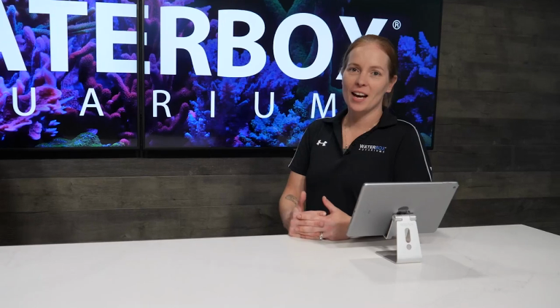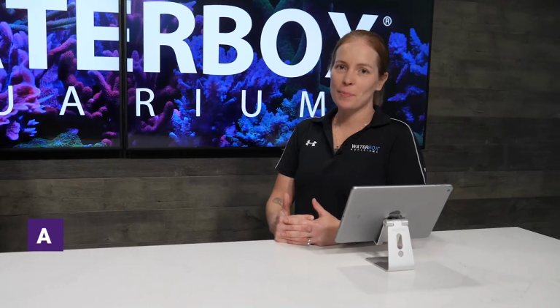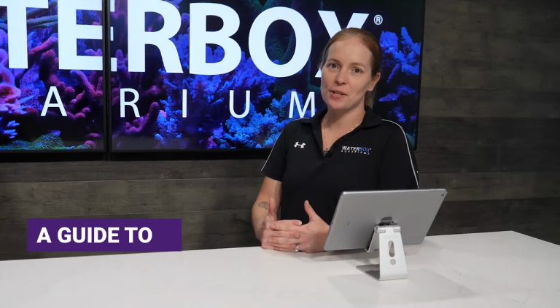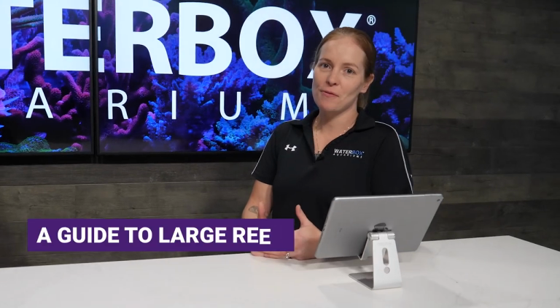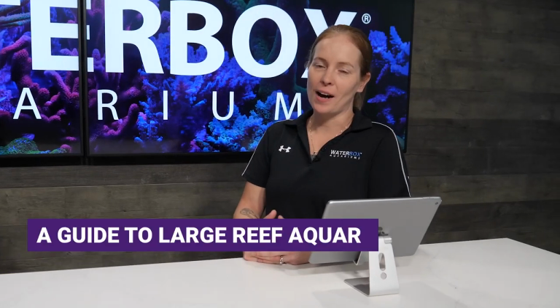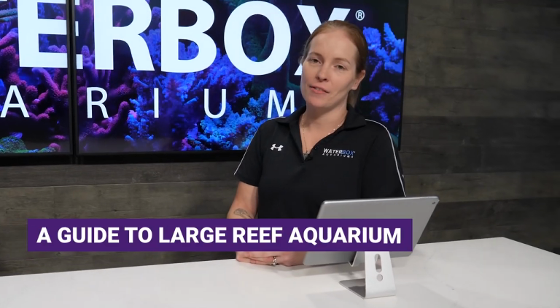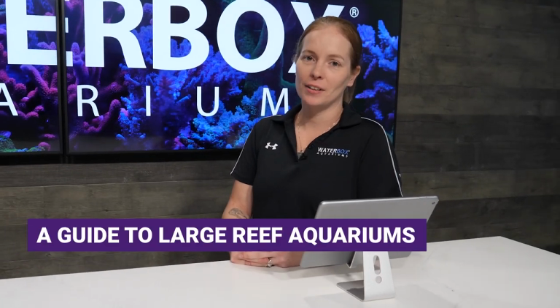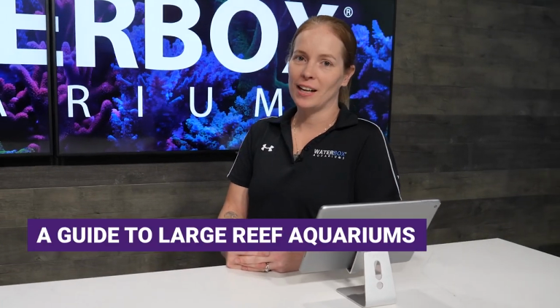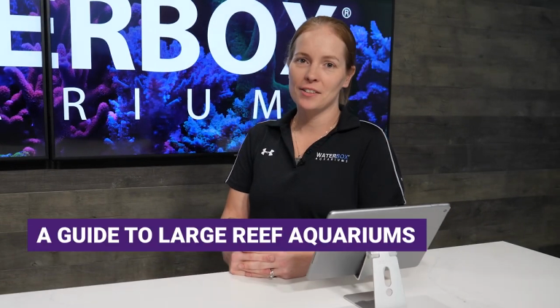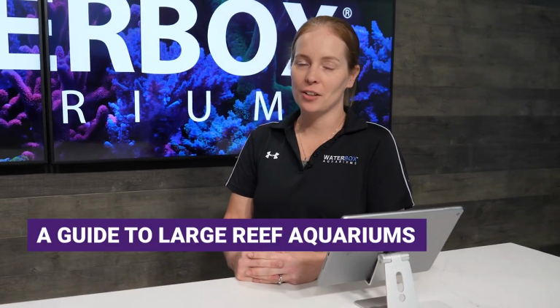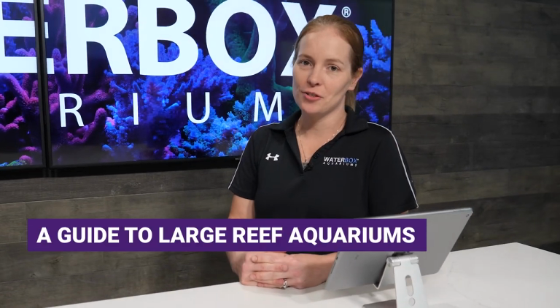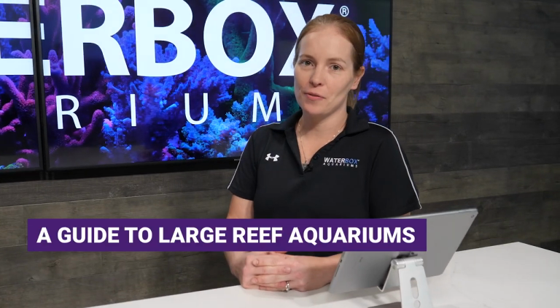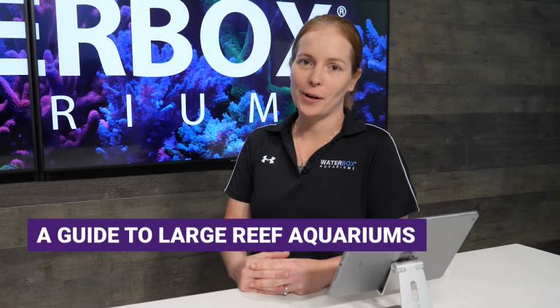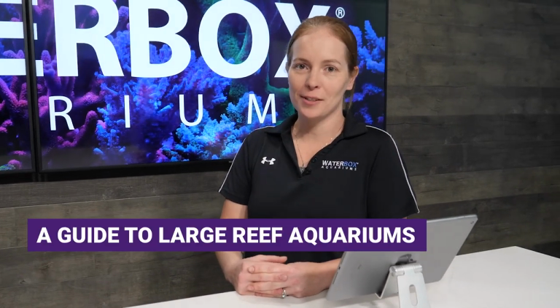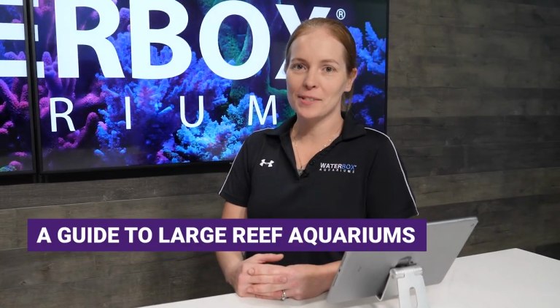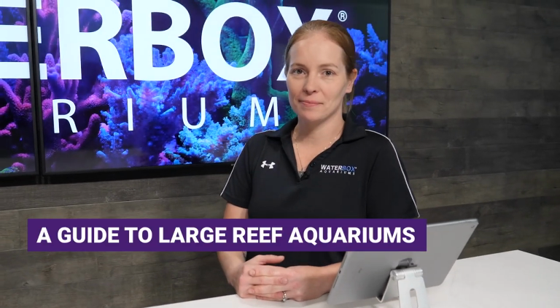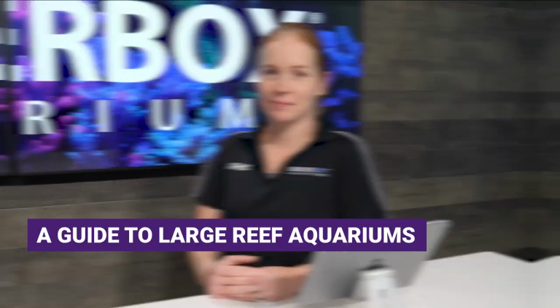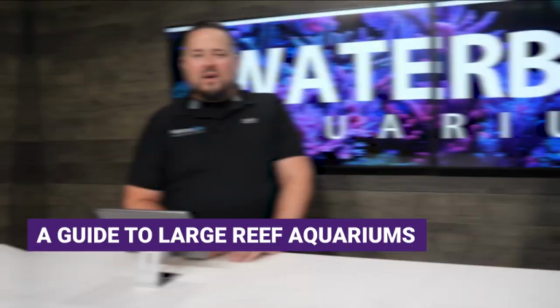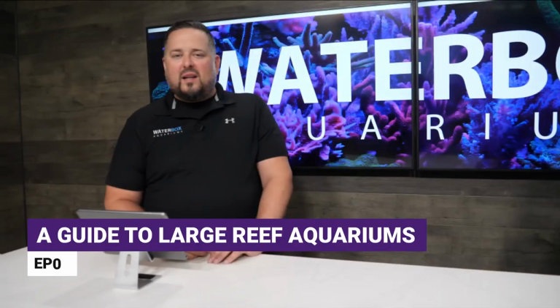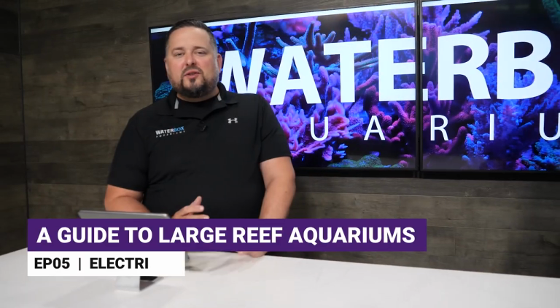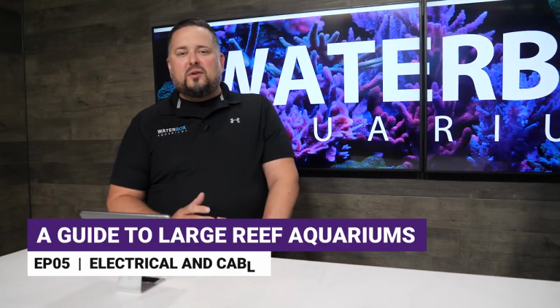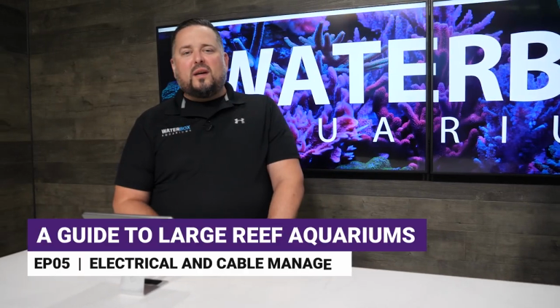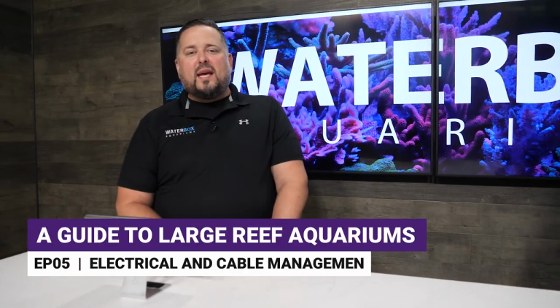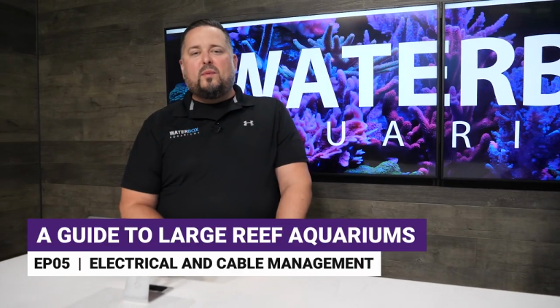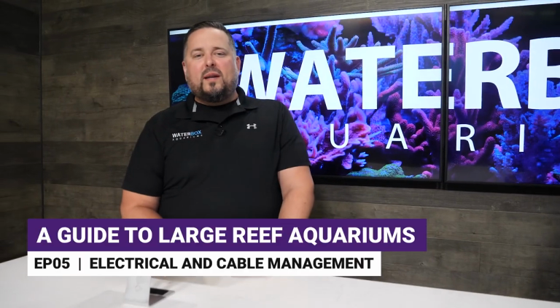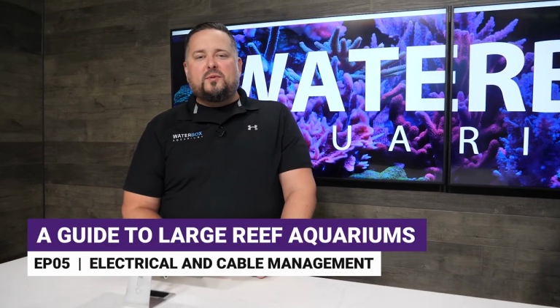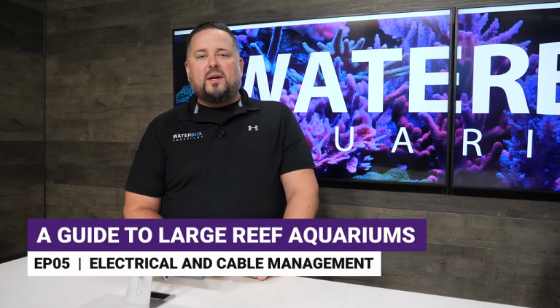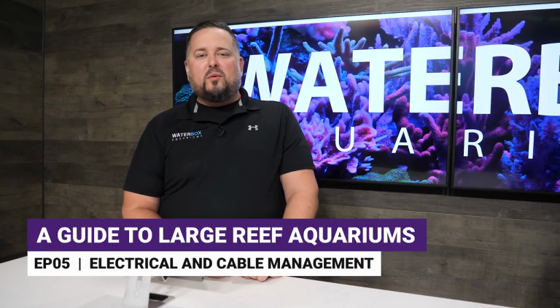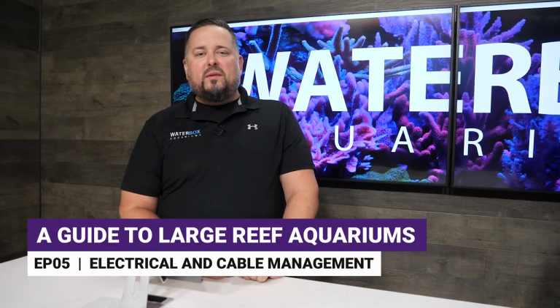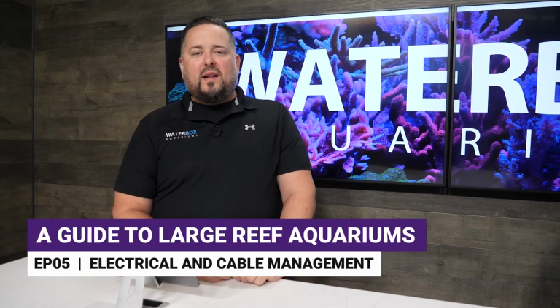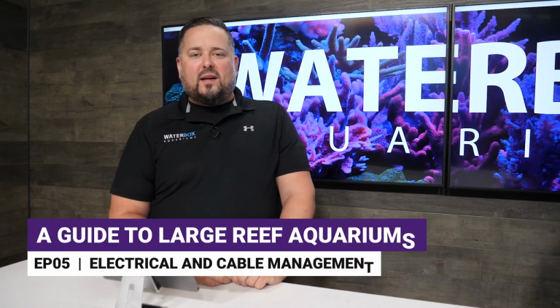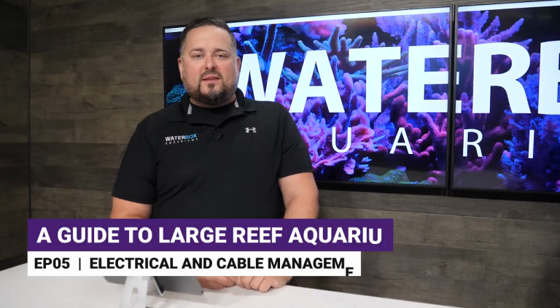Episode 5, A Guide to Large Reef Aquariums: Electrical and Cable Management on the Reef LX.